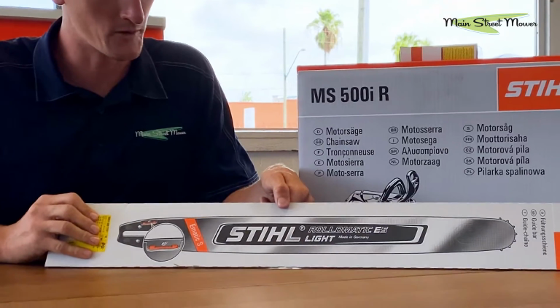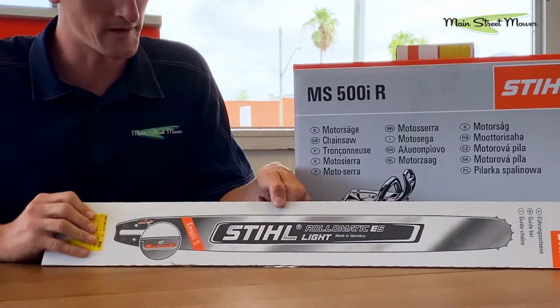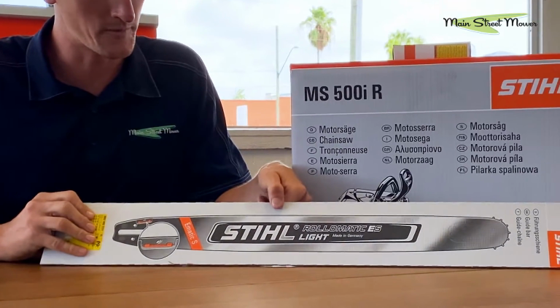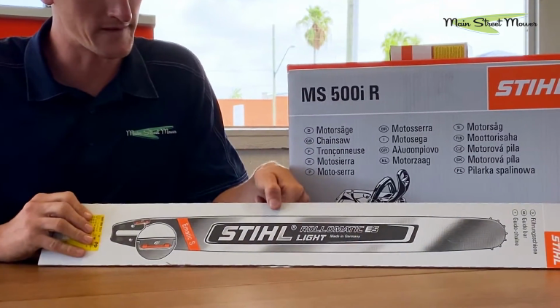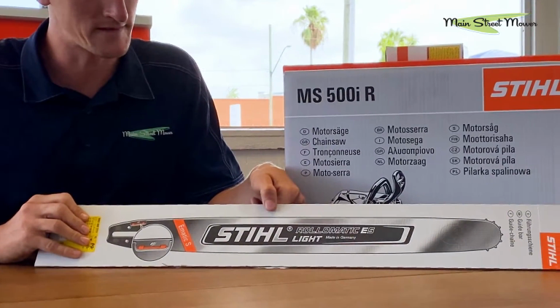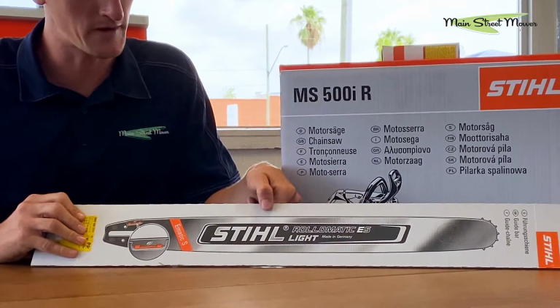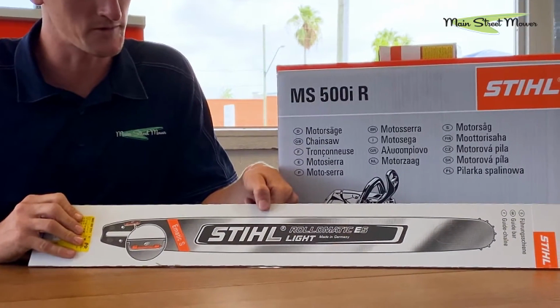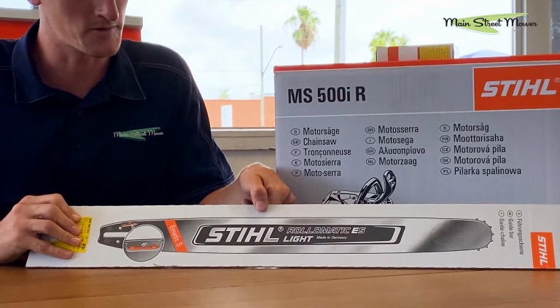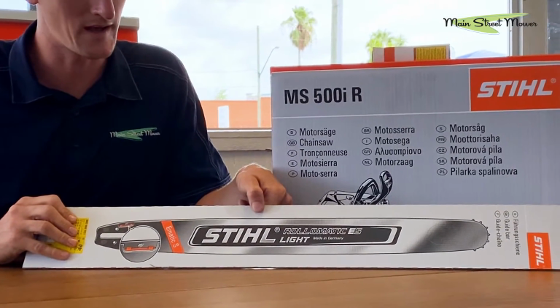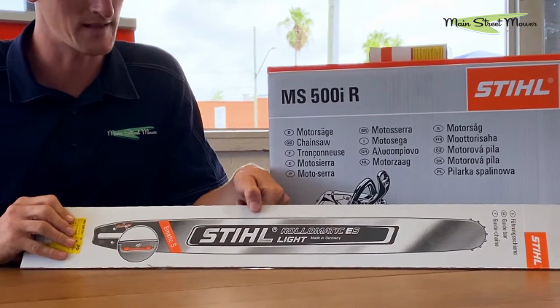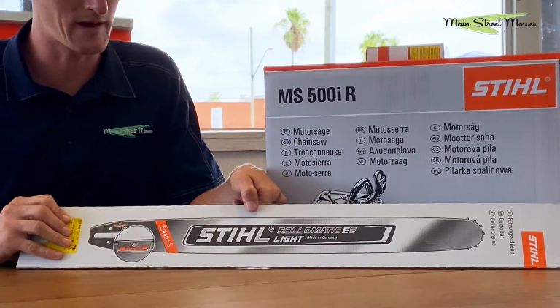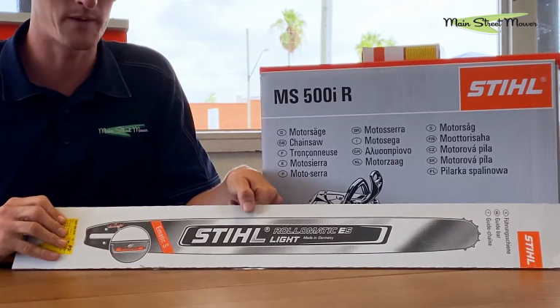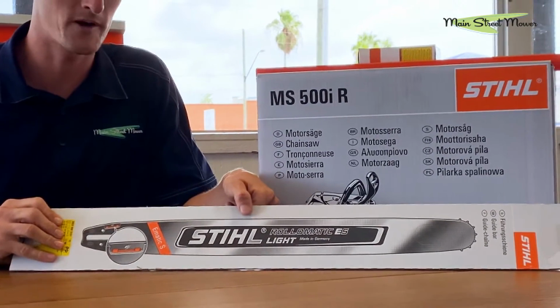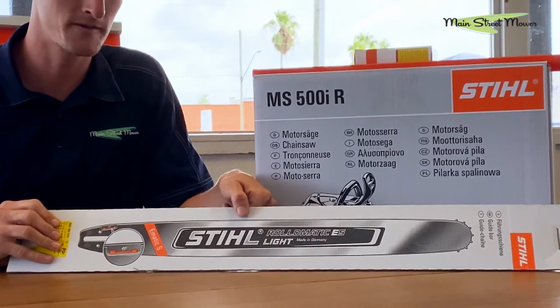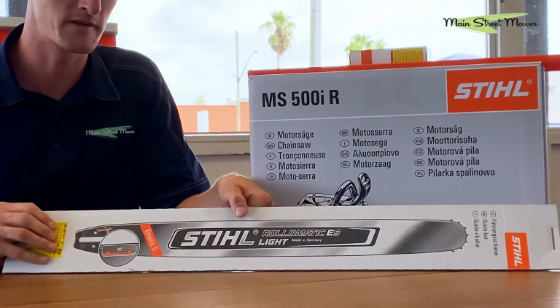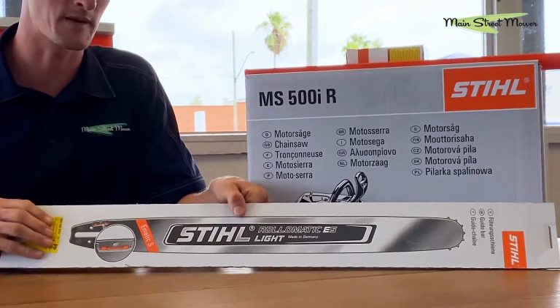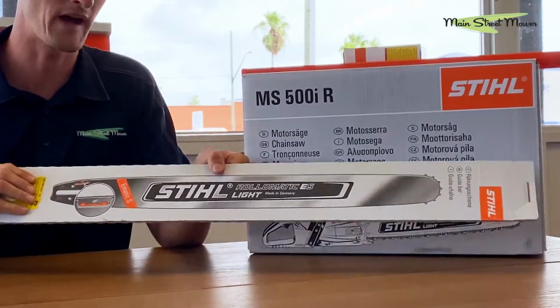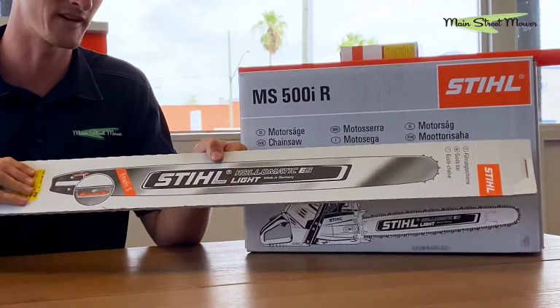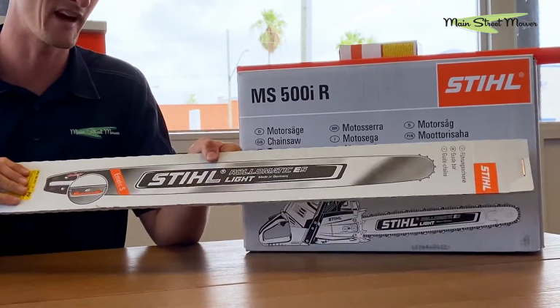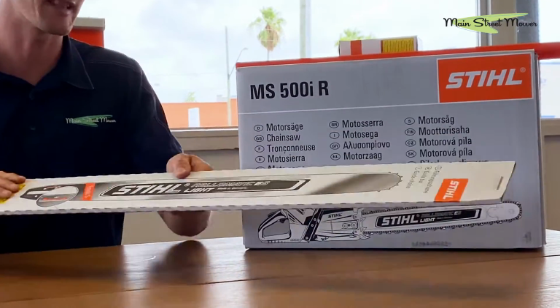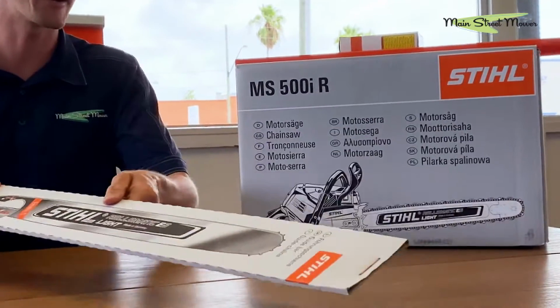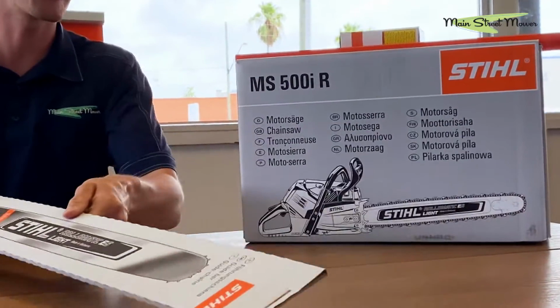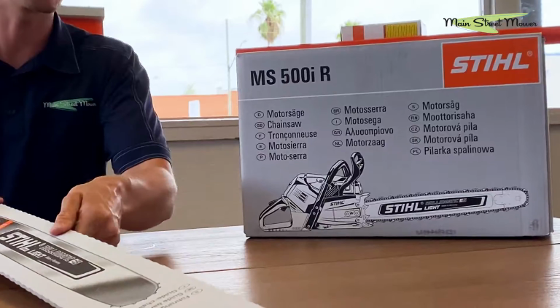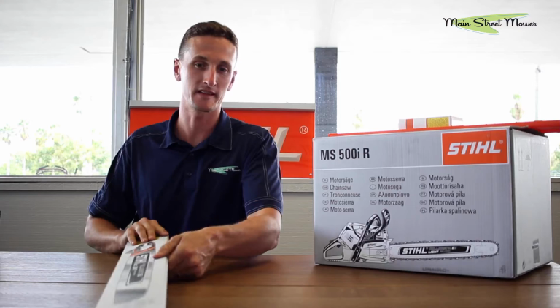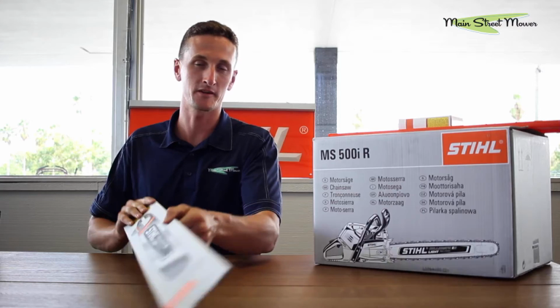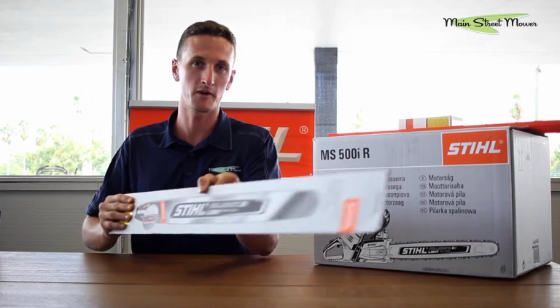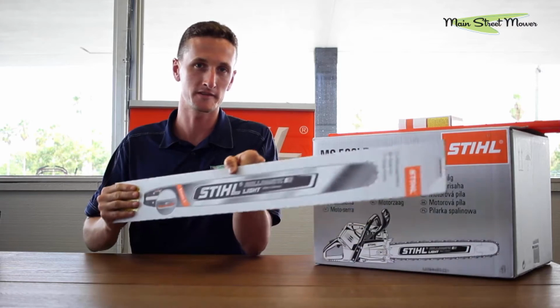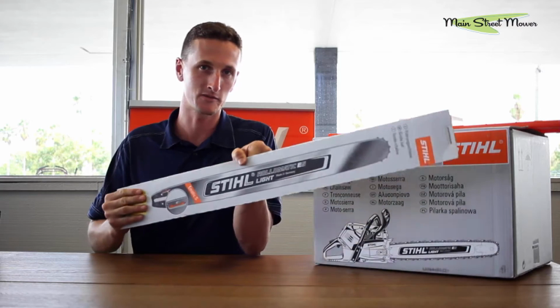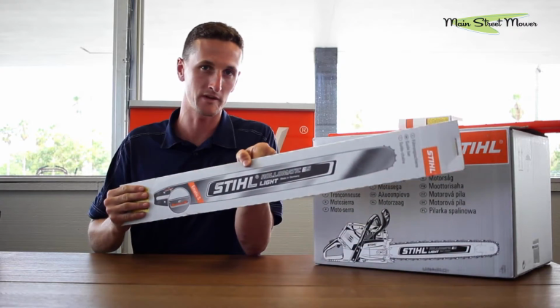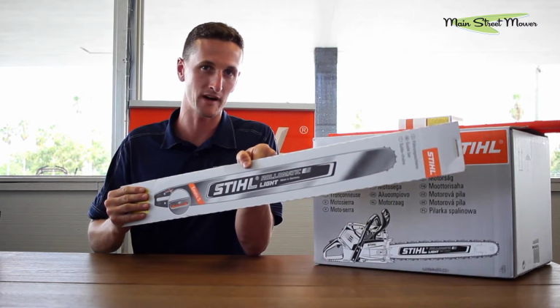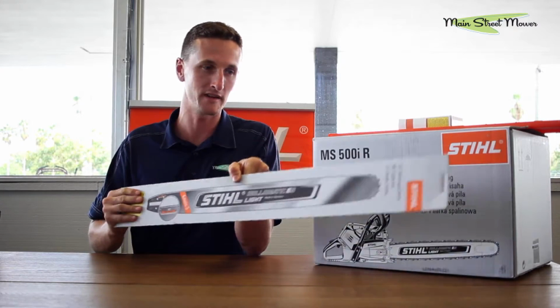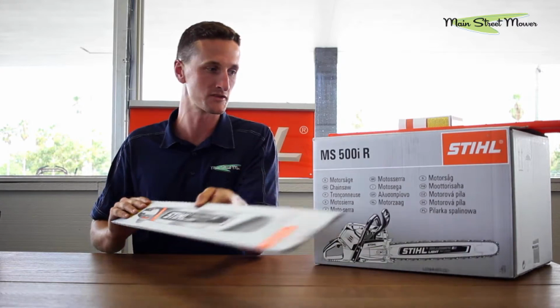Just to make it that much cooler, we ordered it with this special lightweight bar. This is a pound and a half lighter than the standard bar. This is 25 inch.